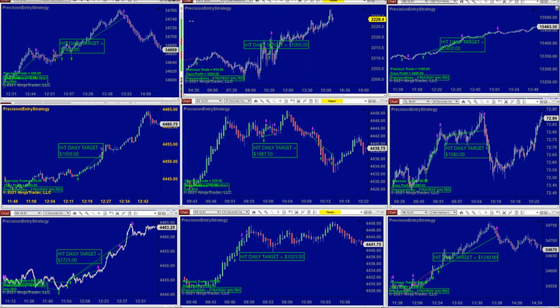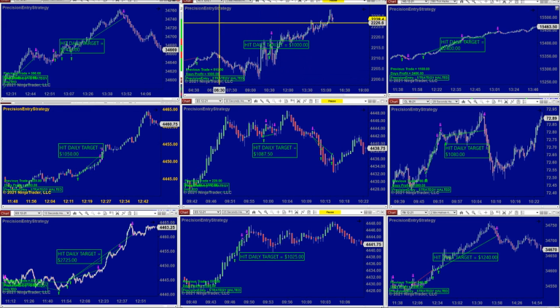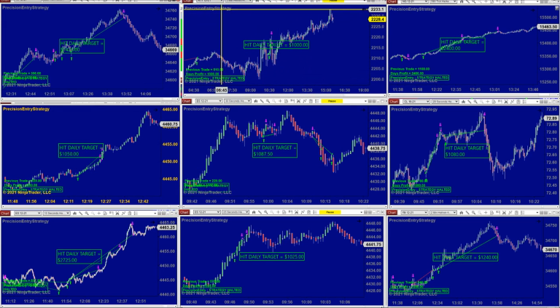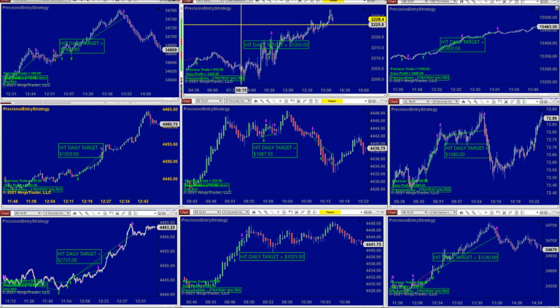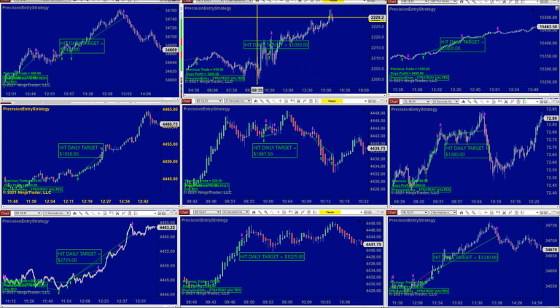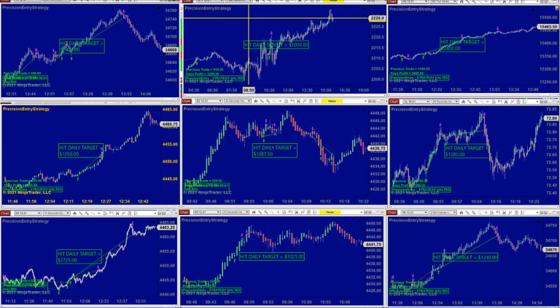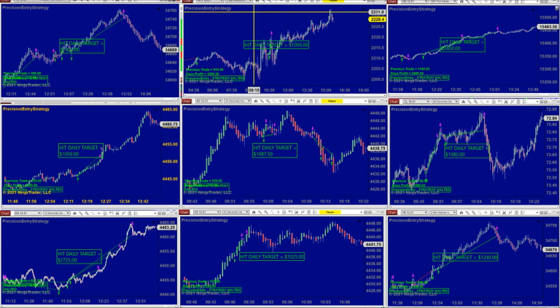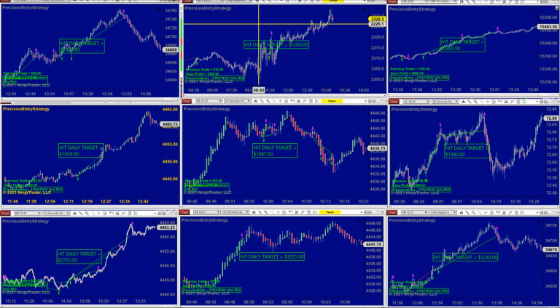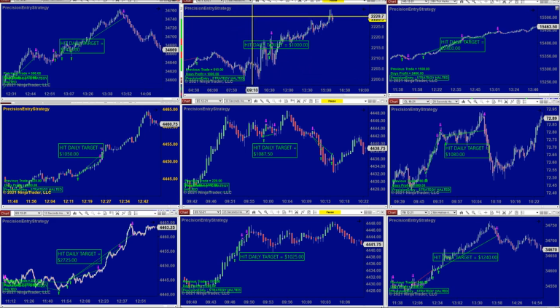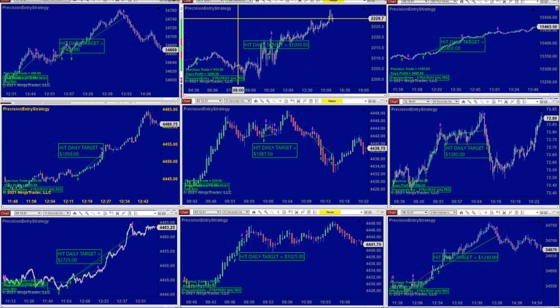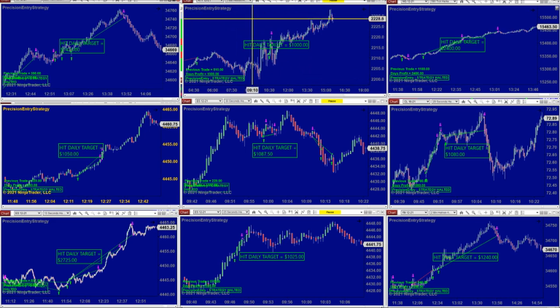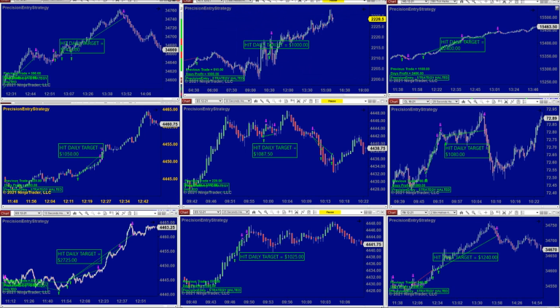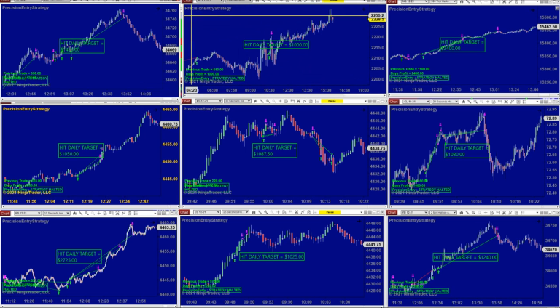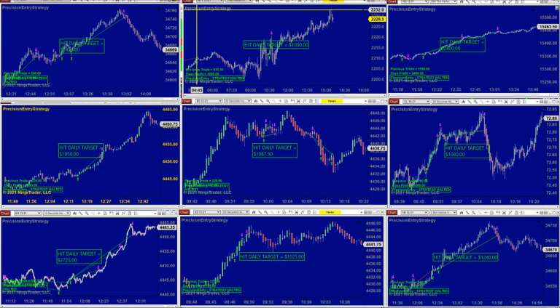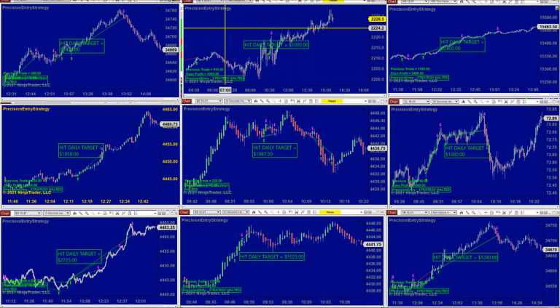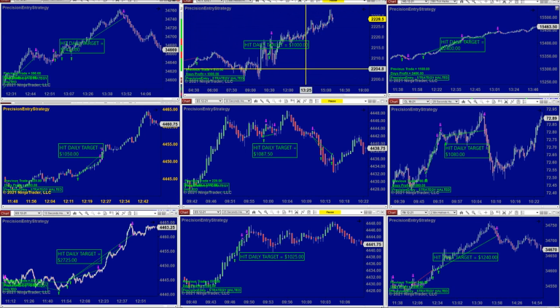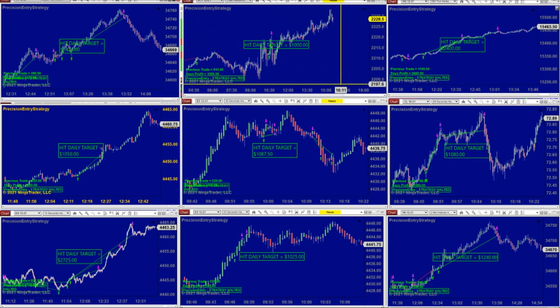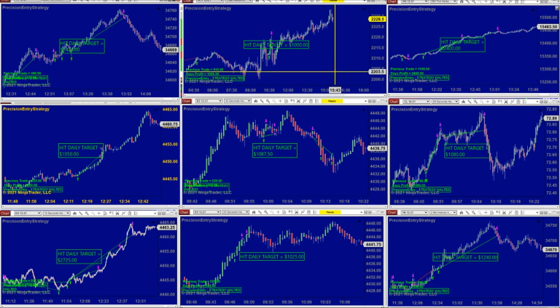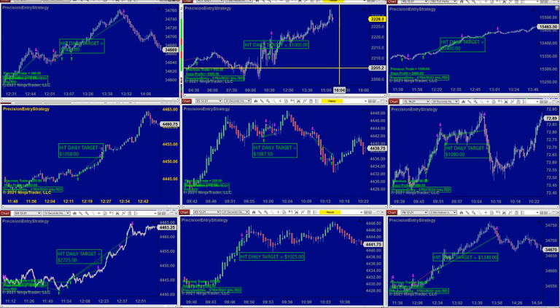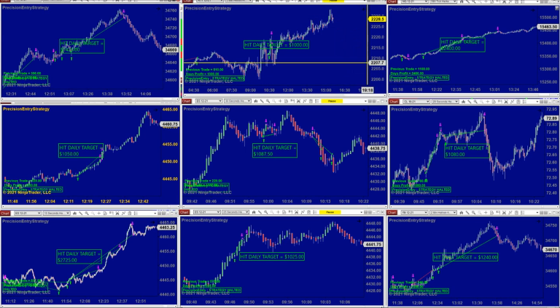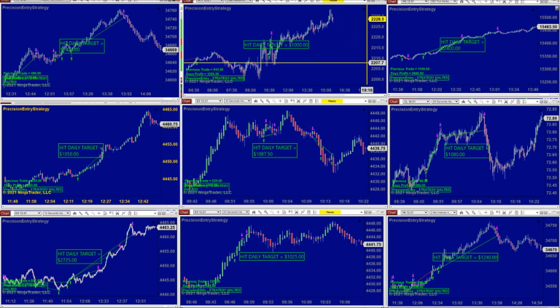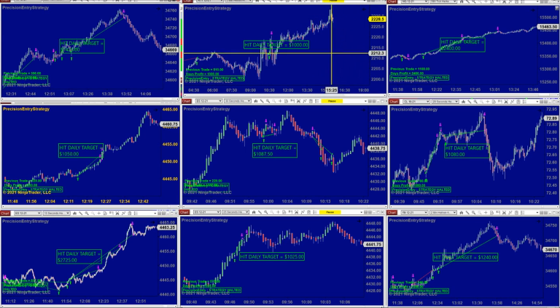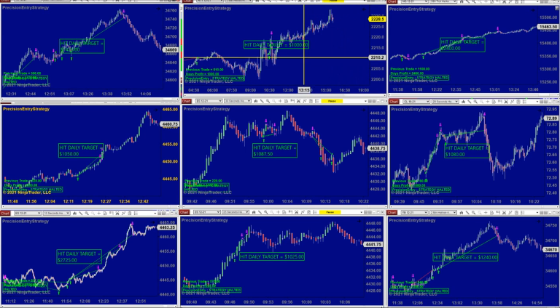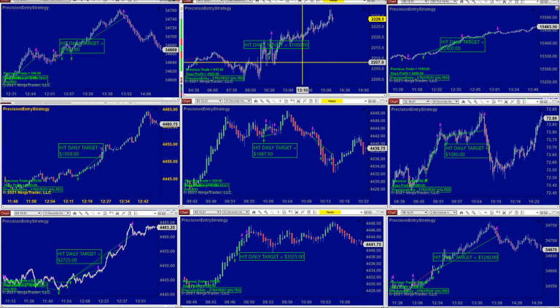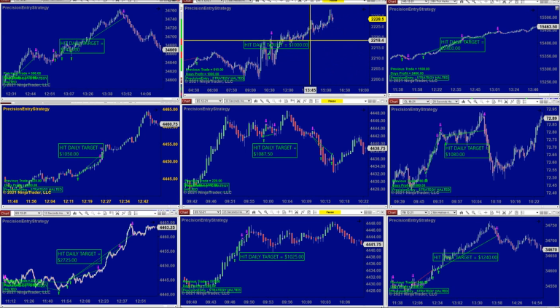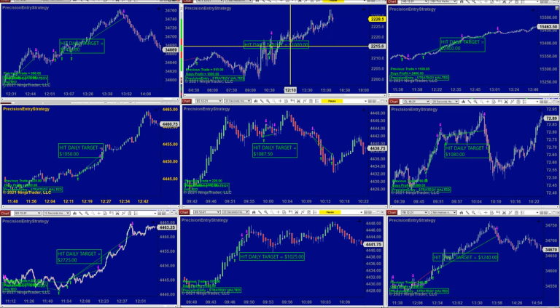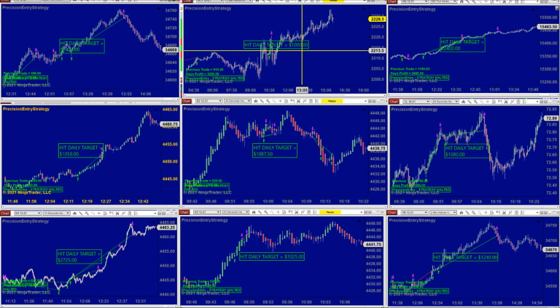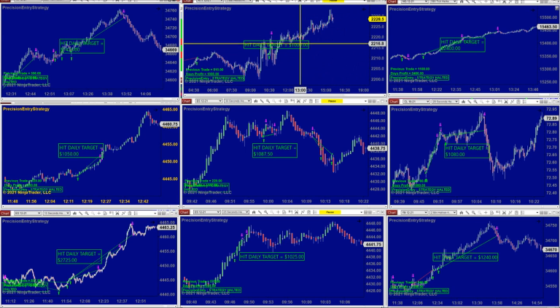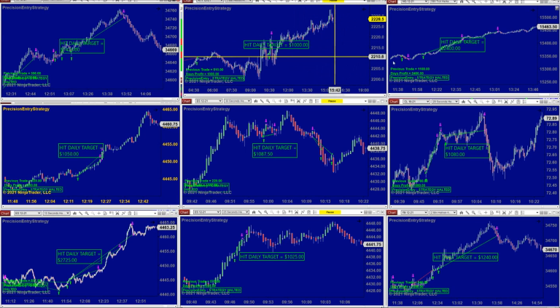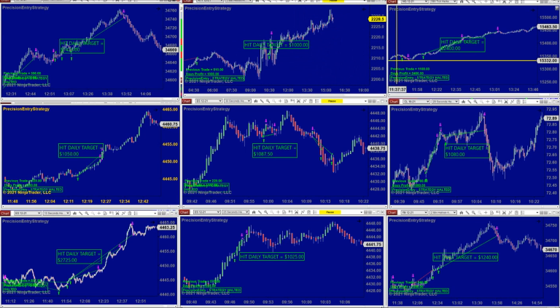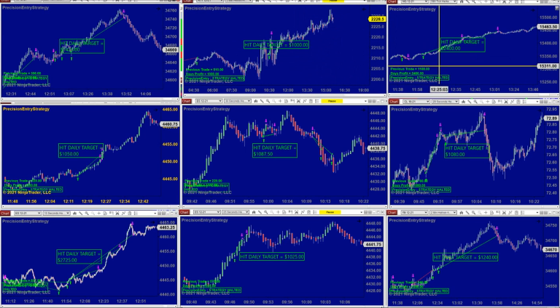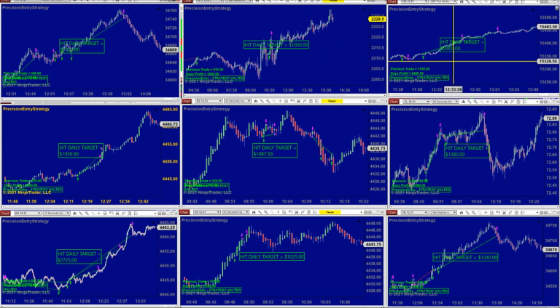The Russell — I'm not a Russell trader — but here it is: $1000 right on the spot.